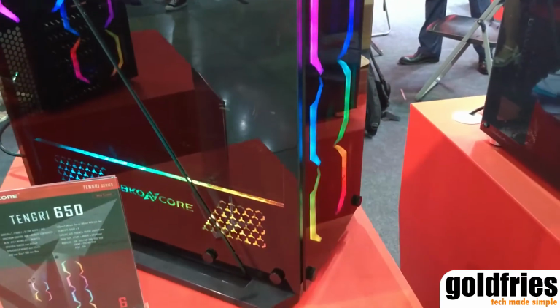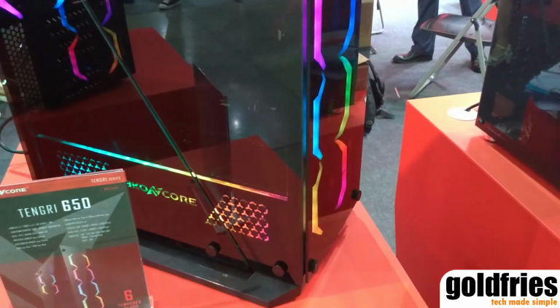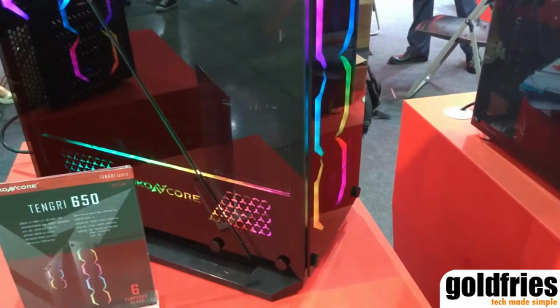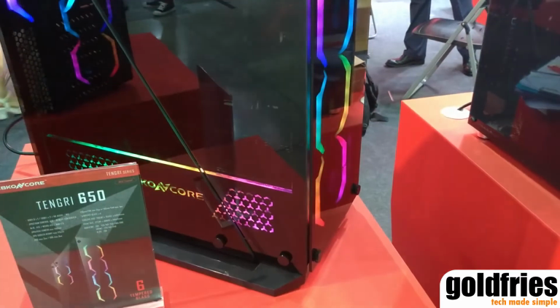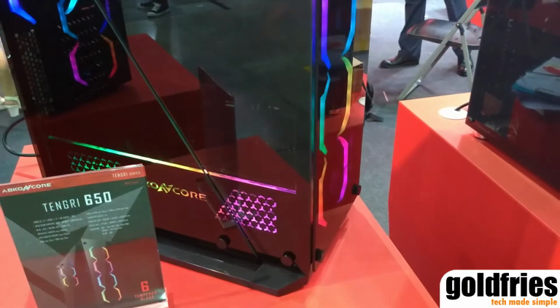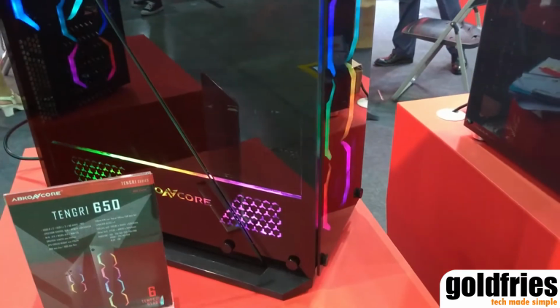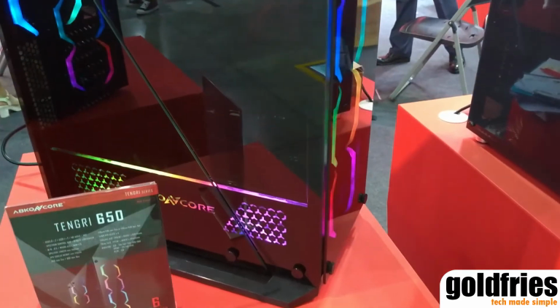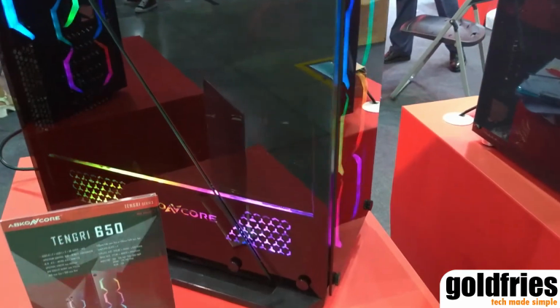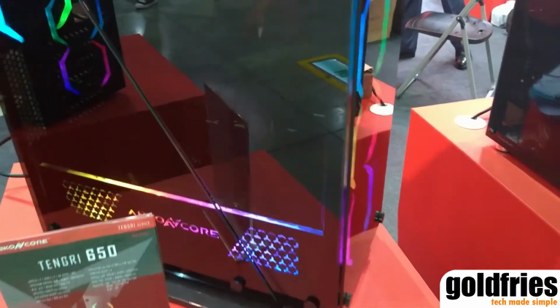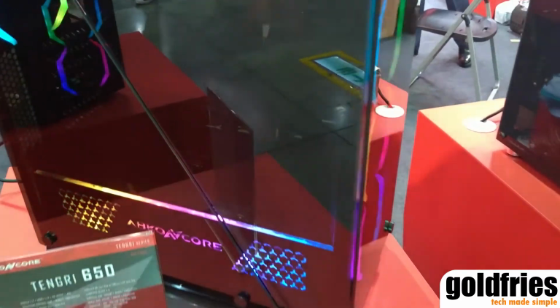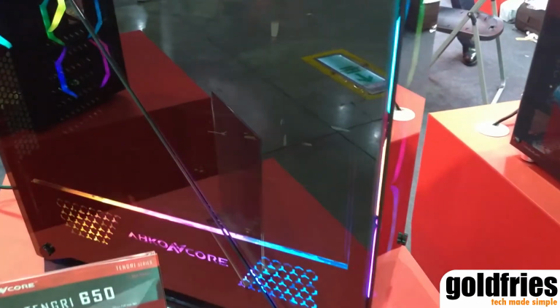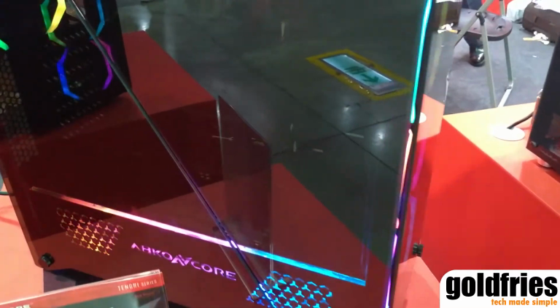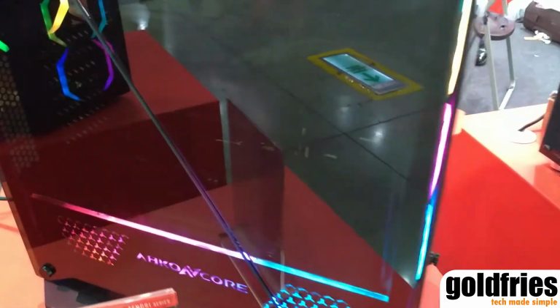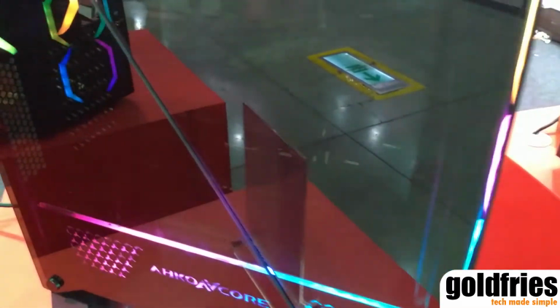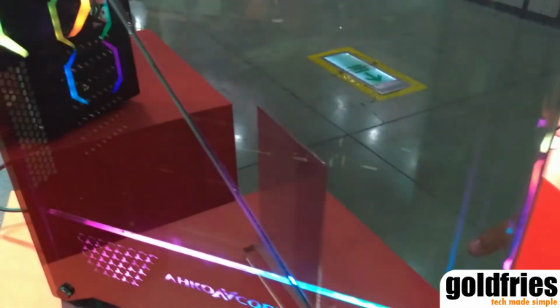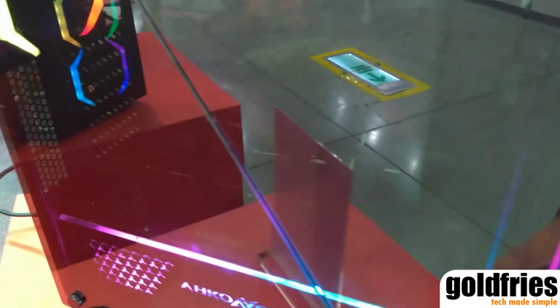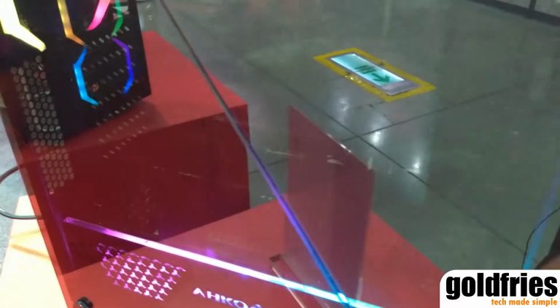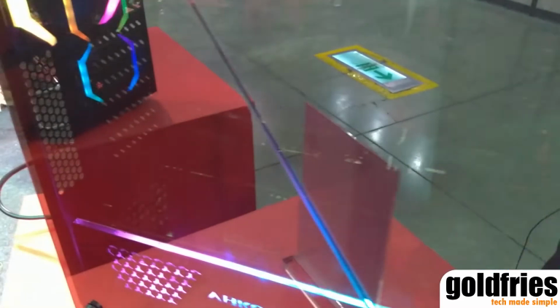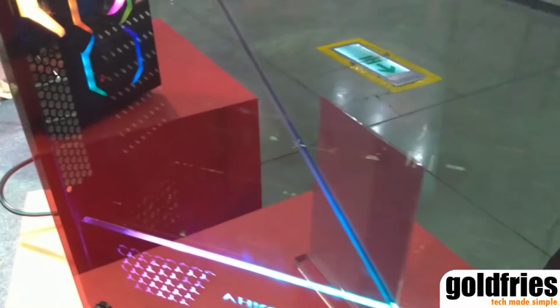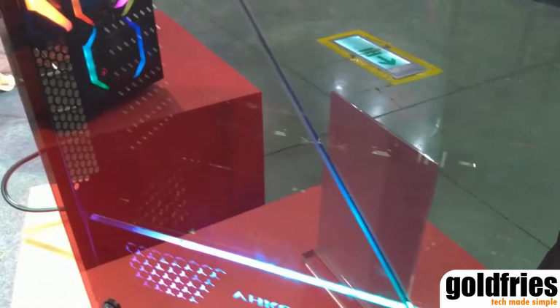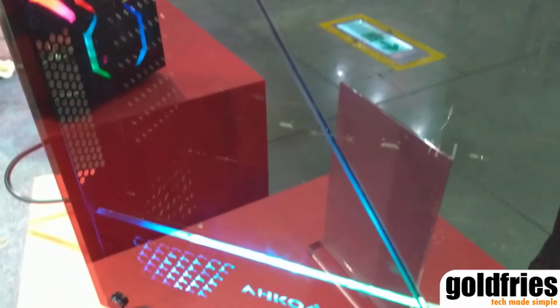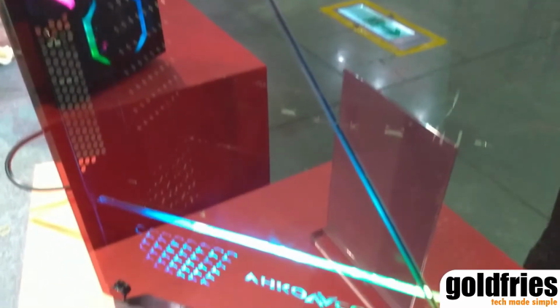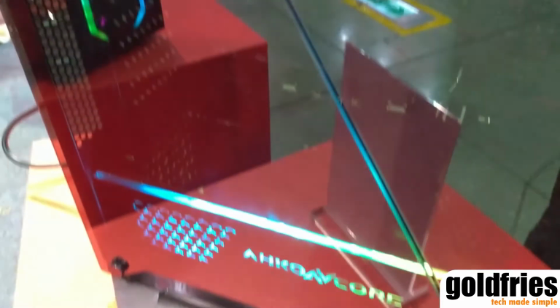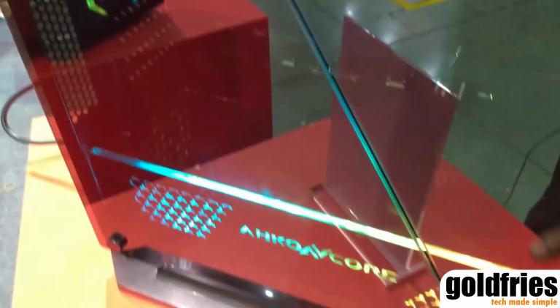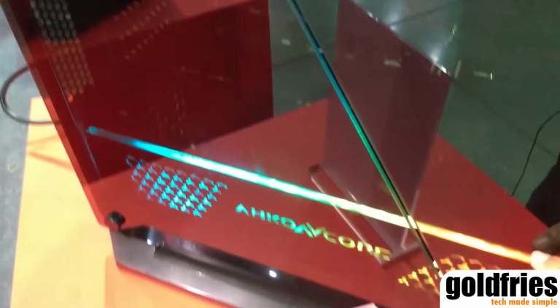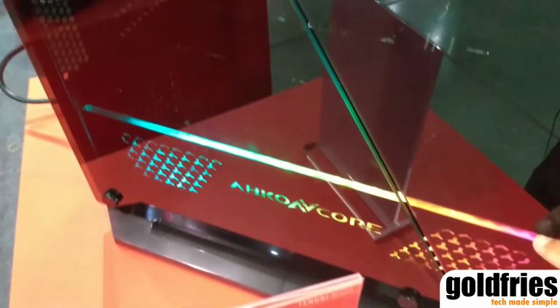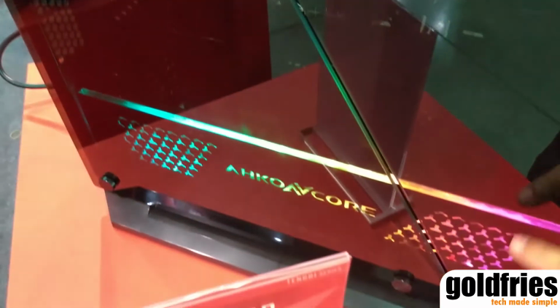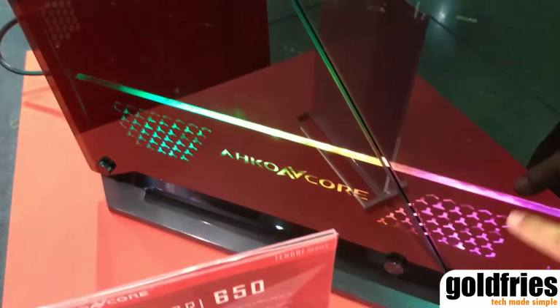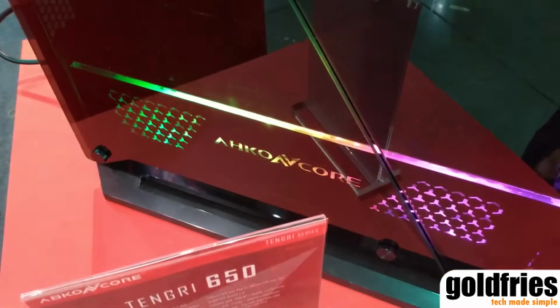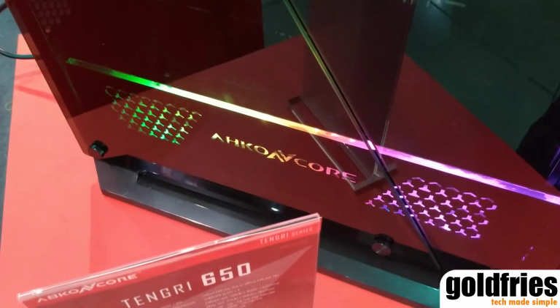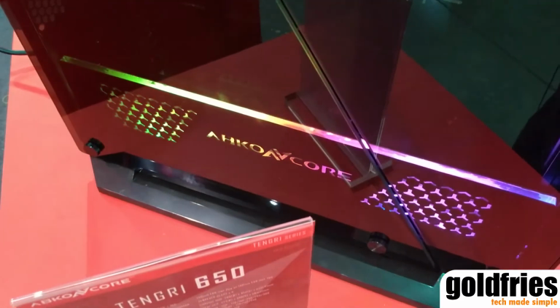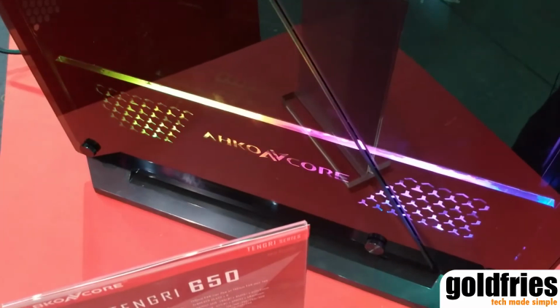And aside from that, there's RGB color on the PSU cover over here.